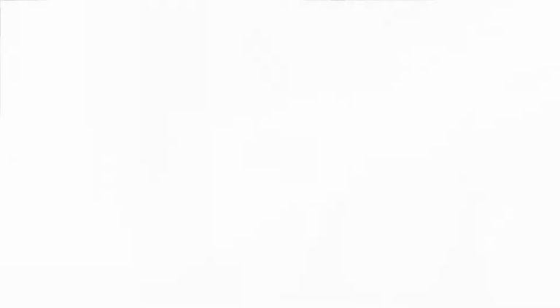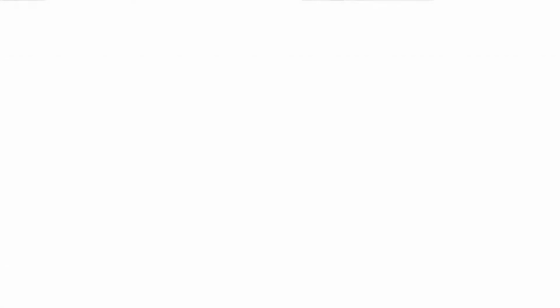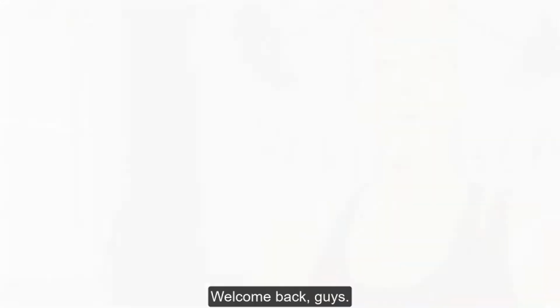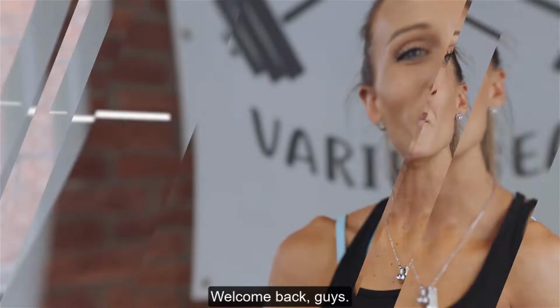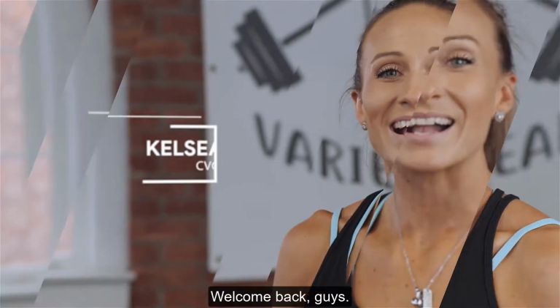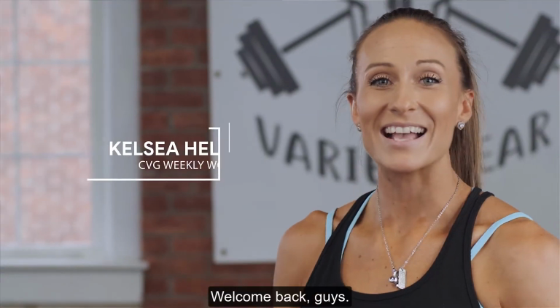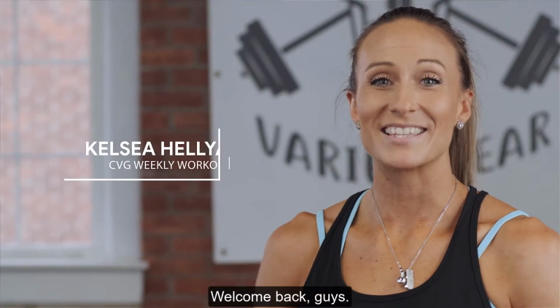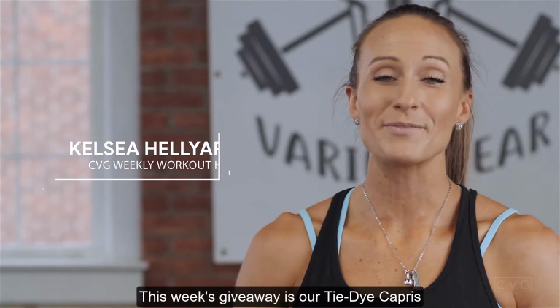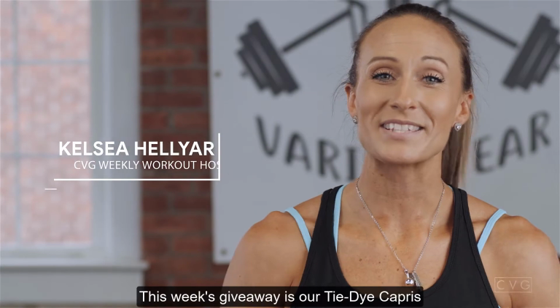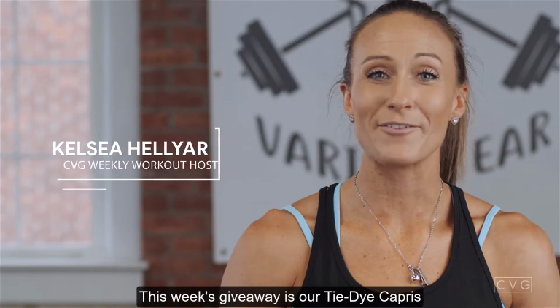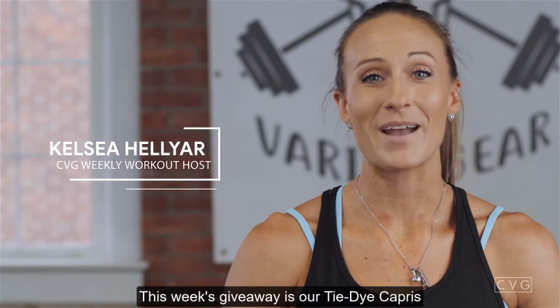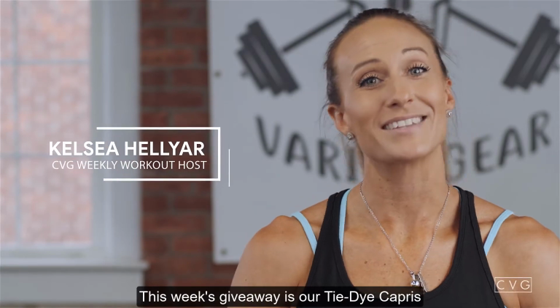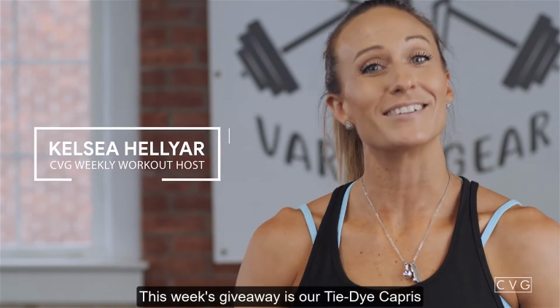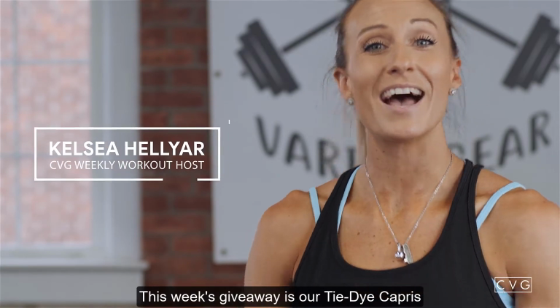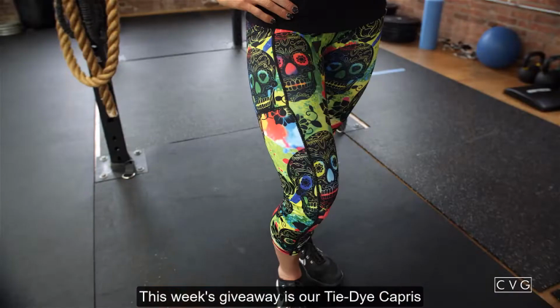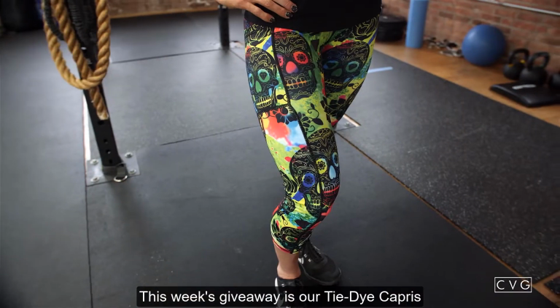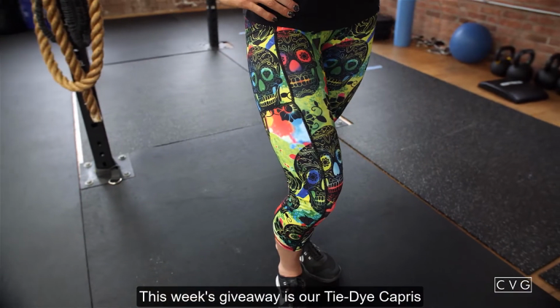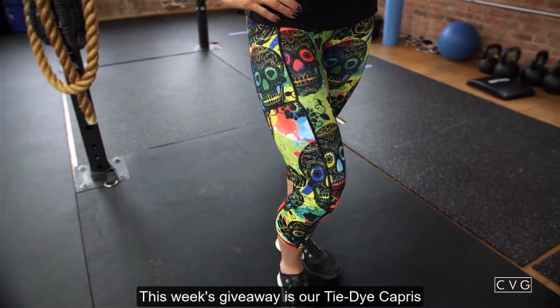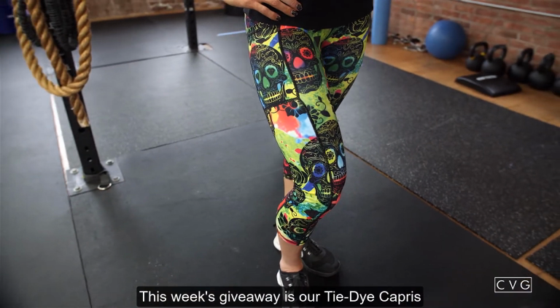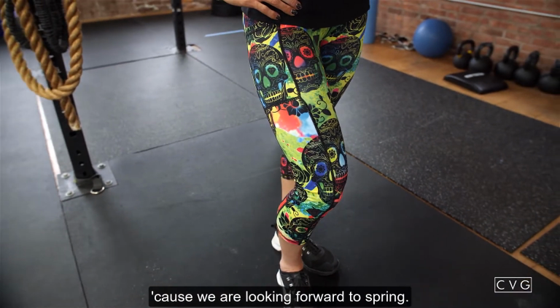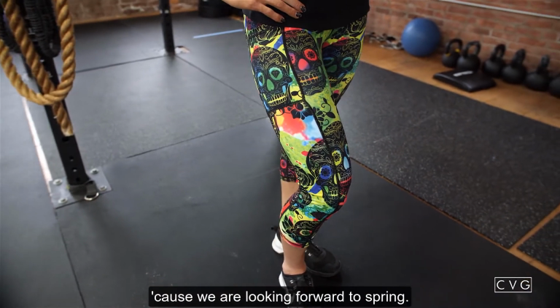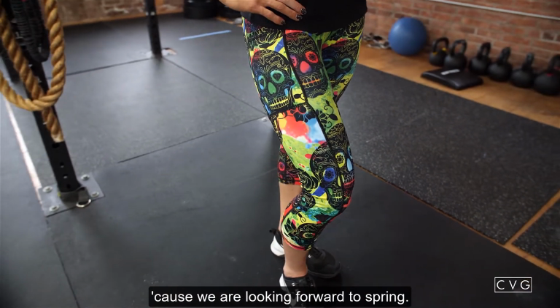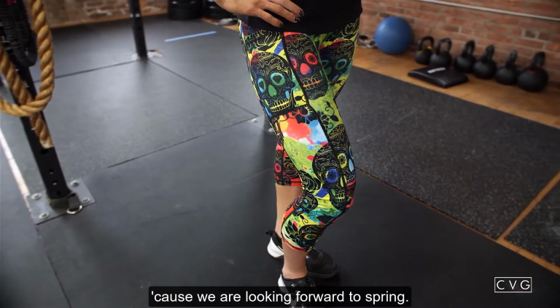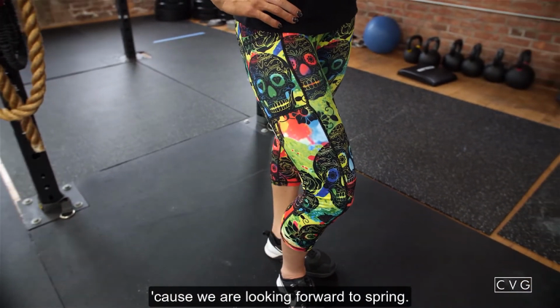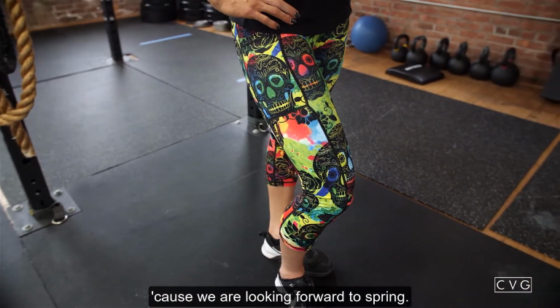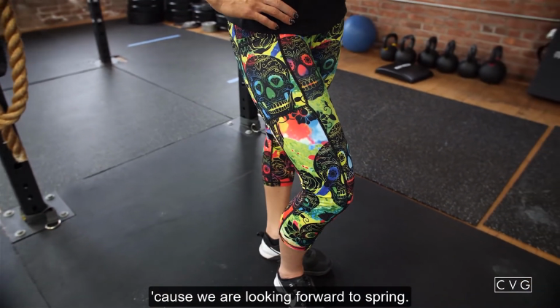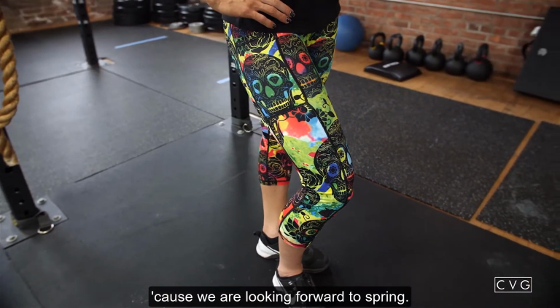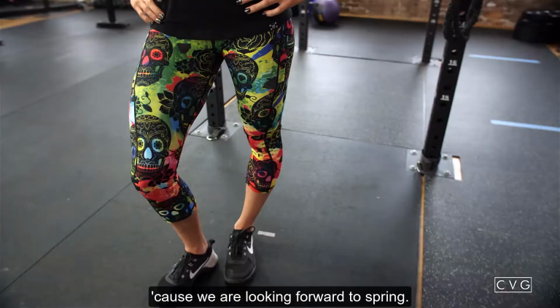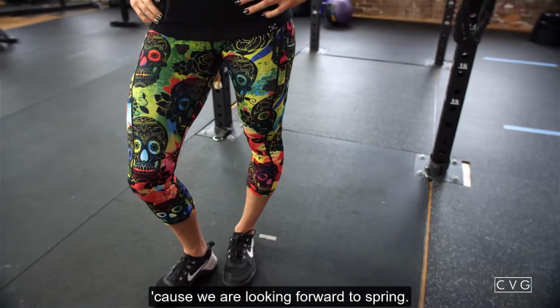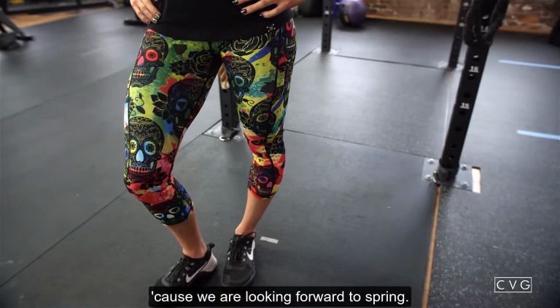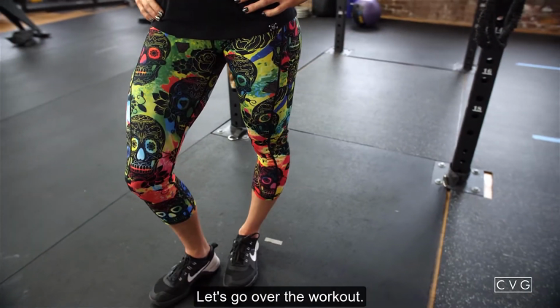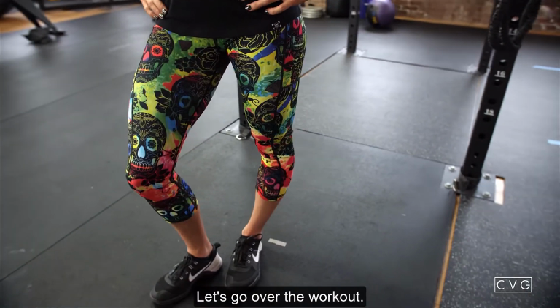Welcome back guys! This week's giveaway is our tie-dye capris because we are looking forward to spring. So let's go over the workout — we're heading outside with running this week.